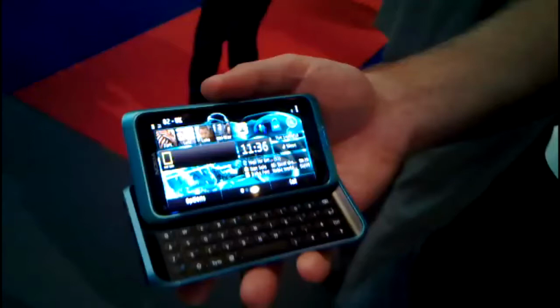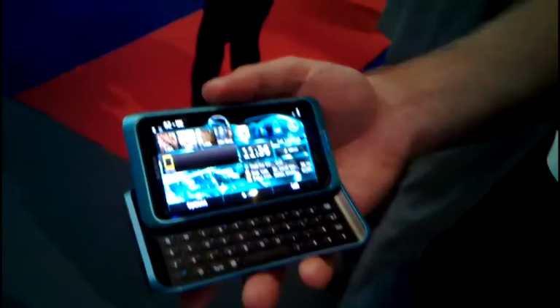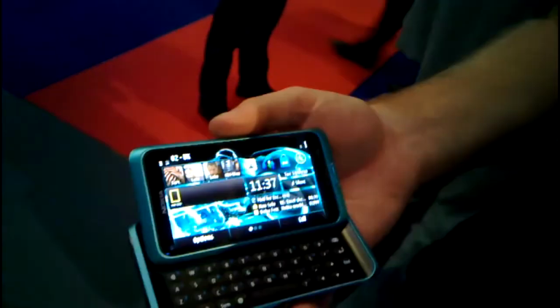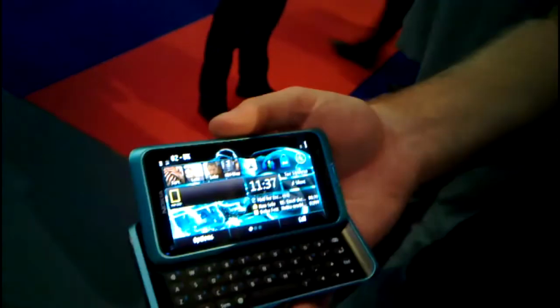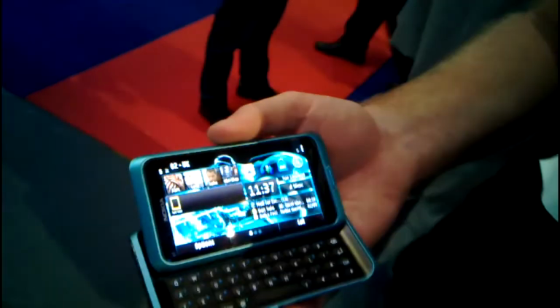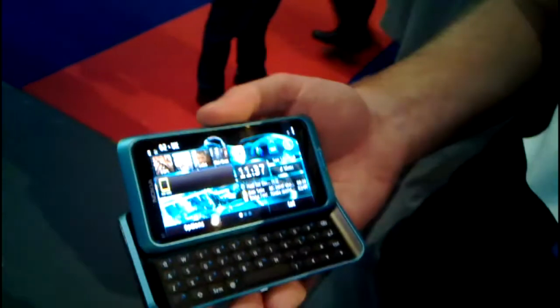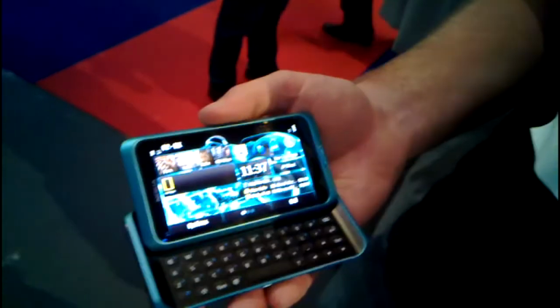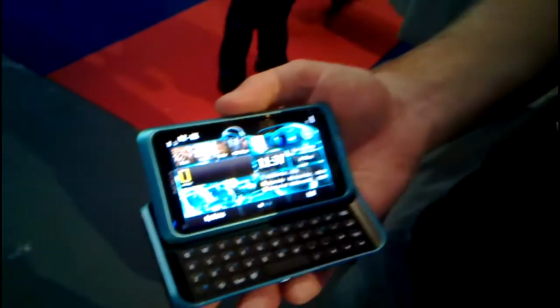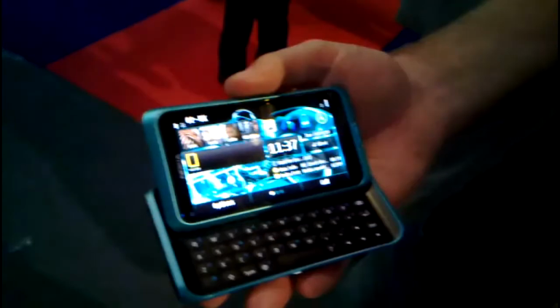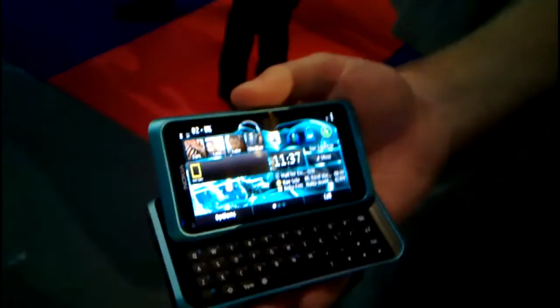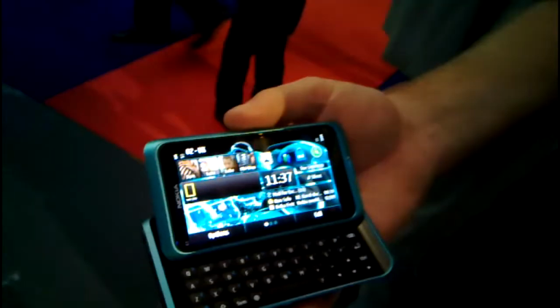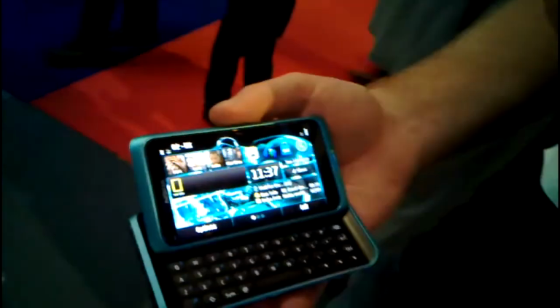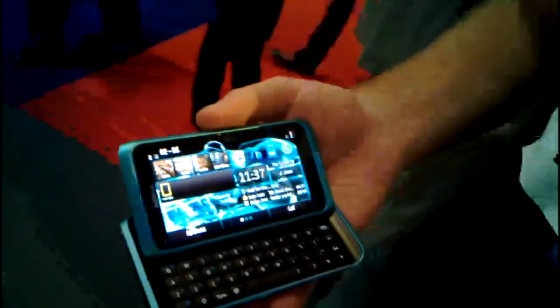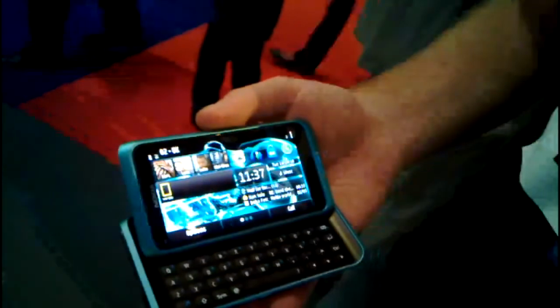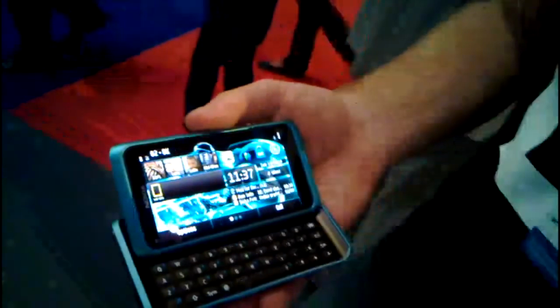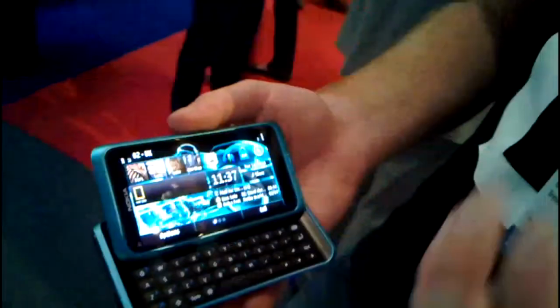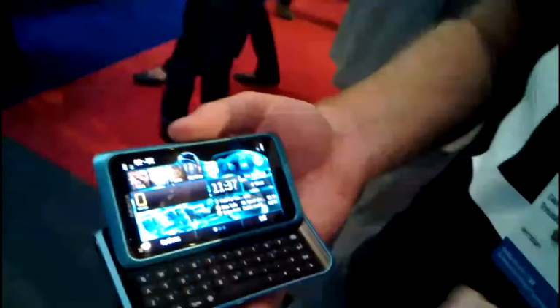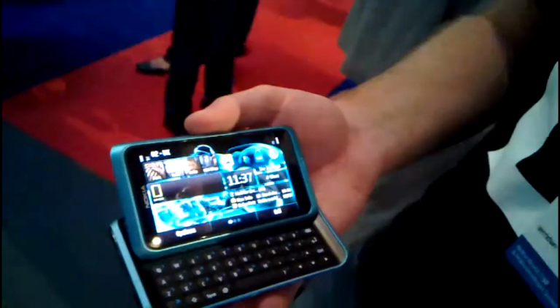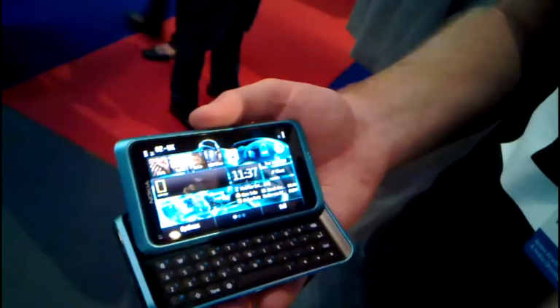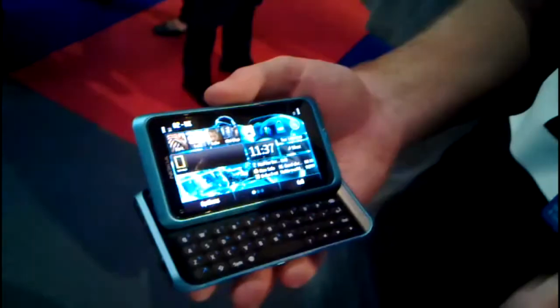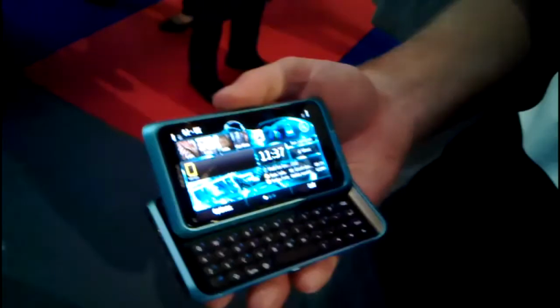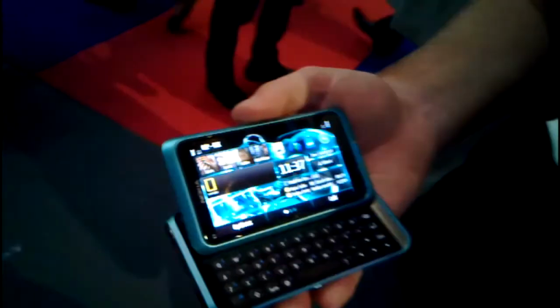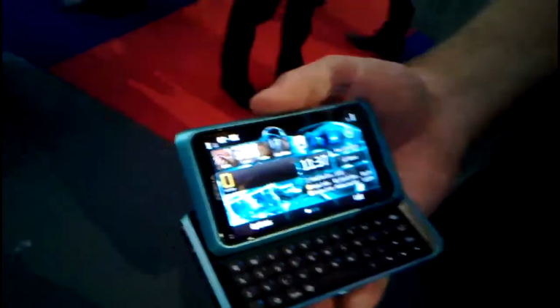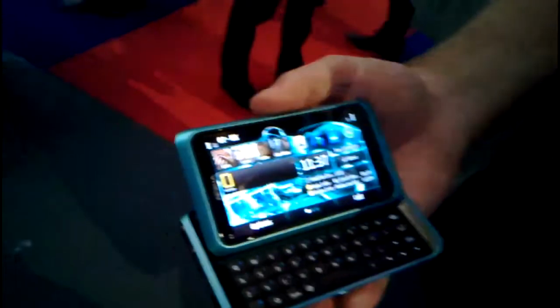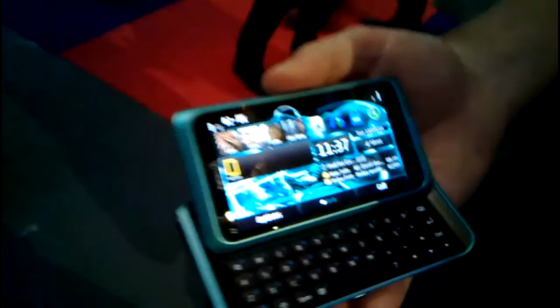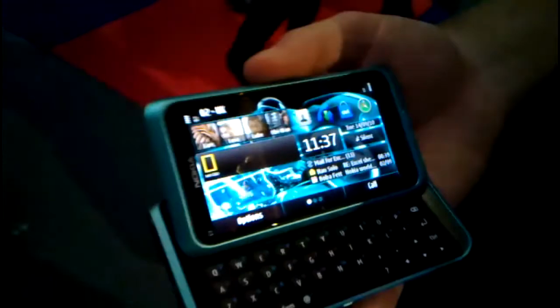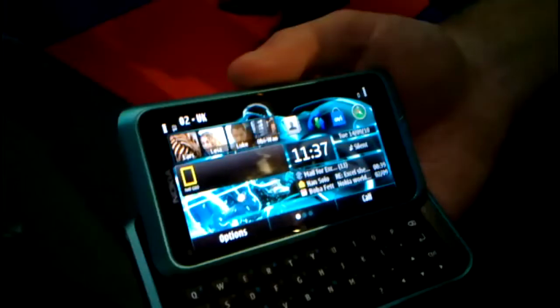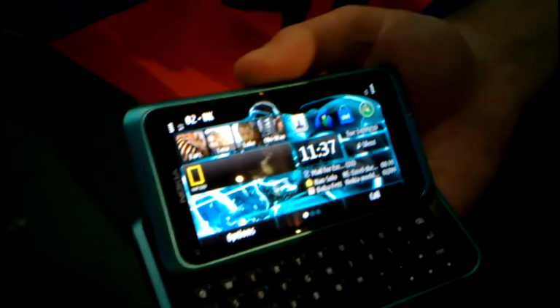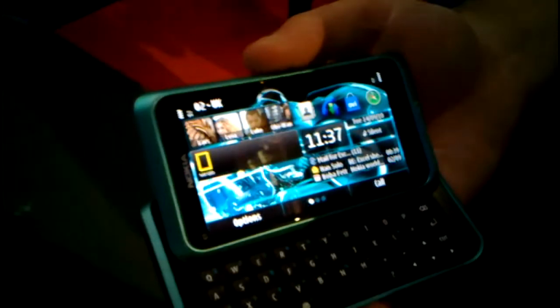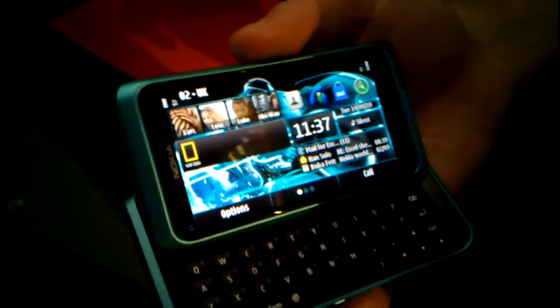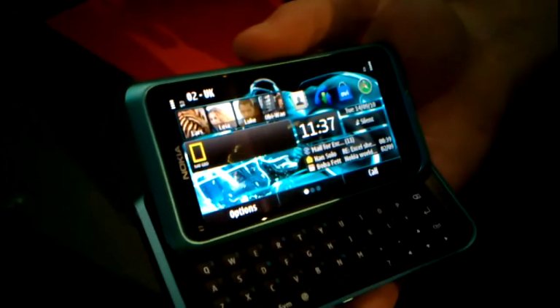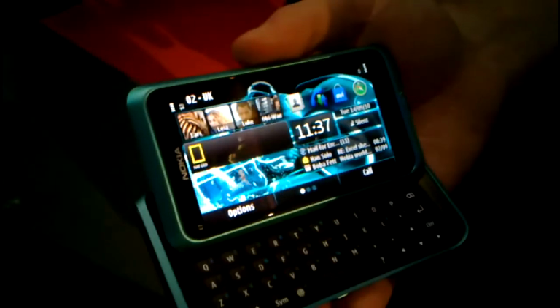New Nokia E7. What we're pitching is the ultimate business smartphone, and this is for a number of reasons.